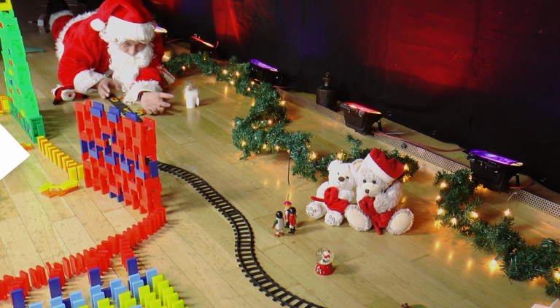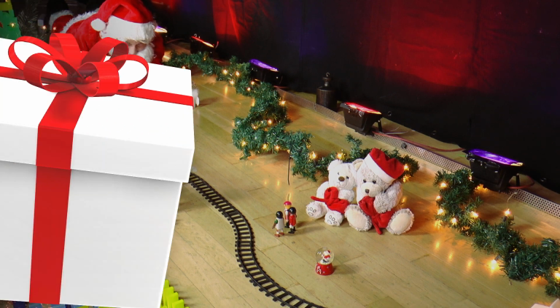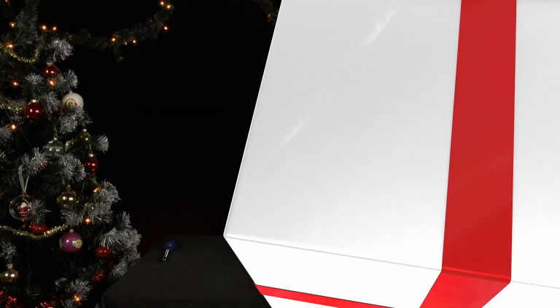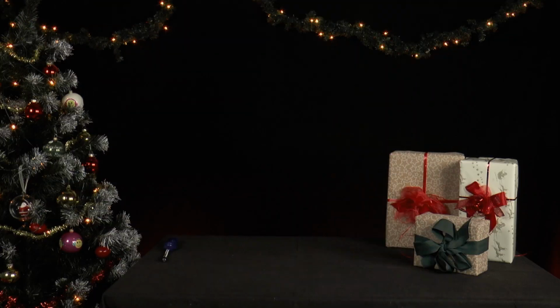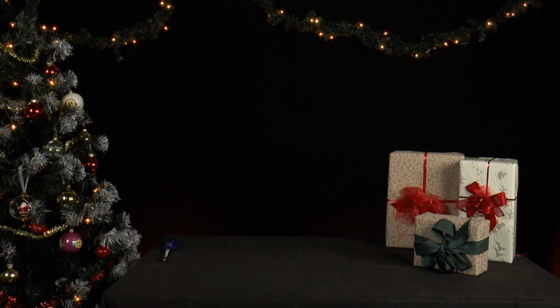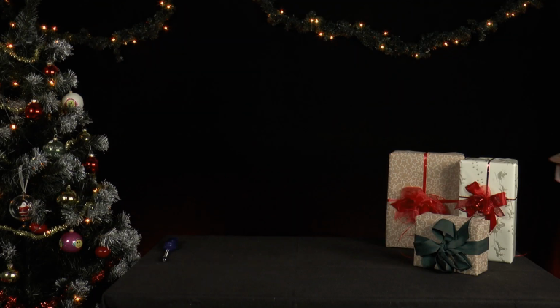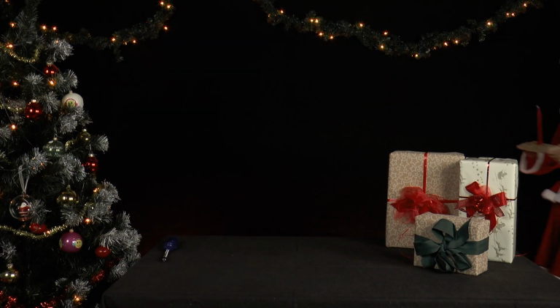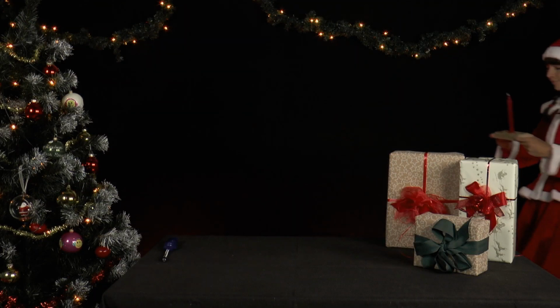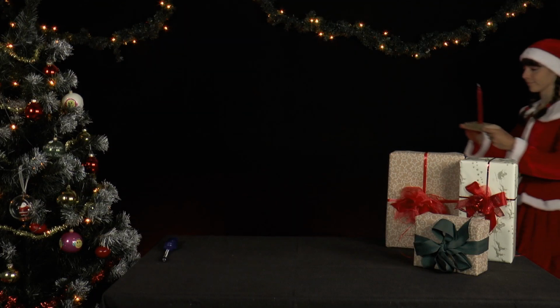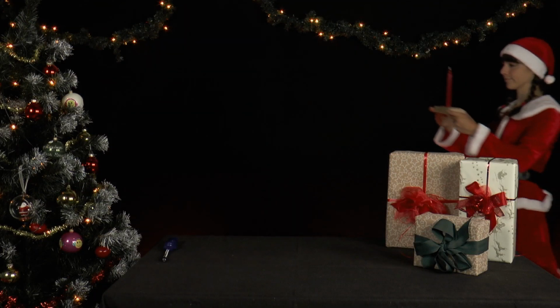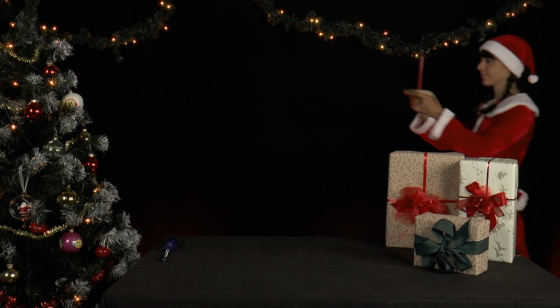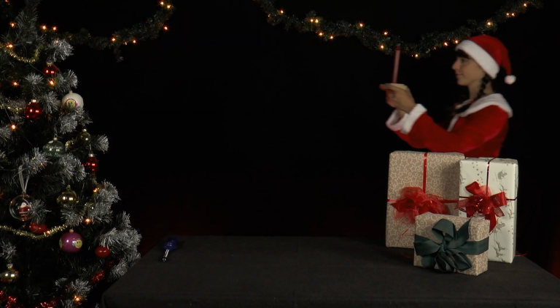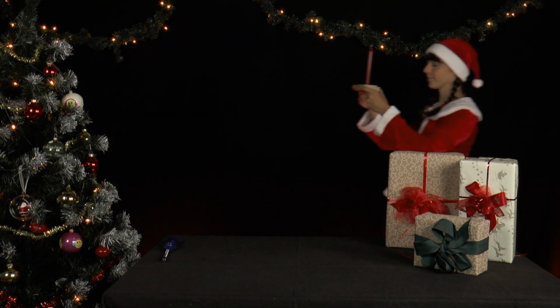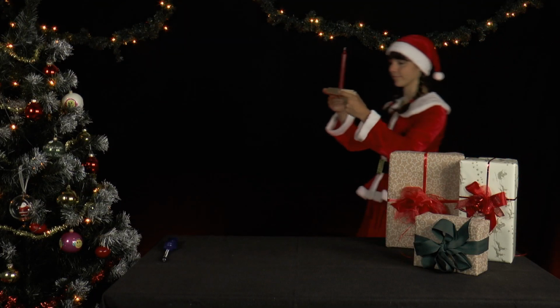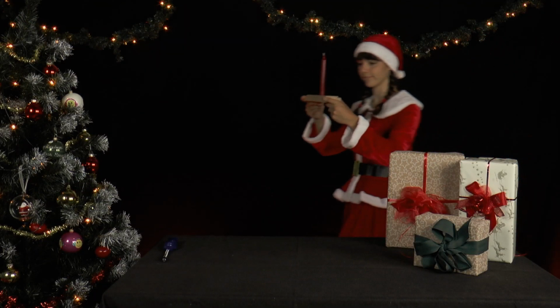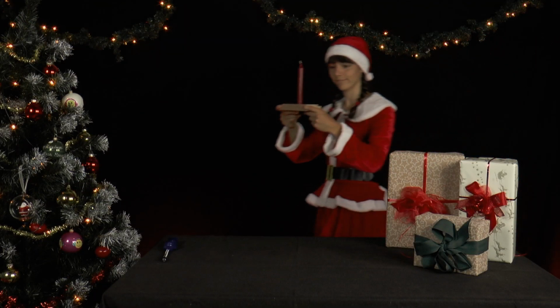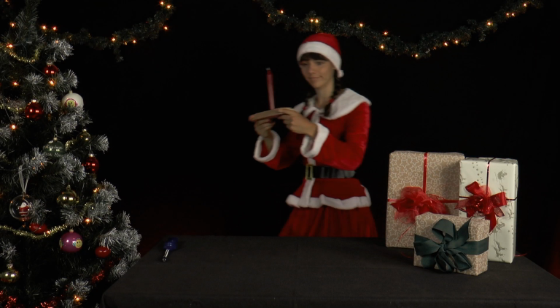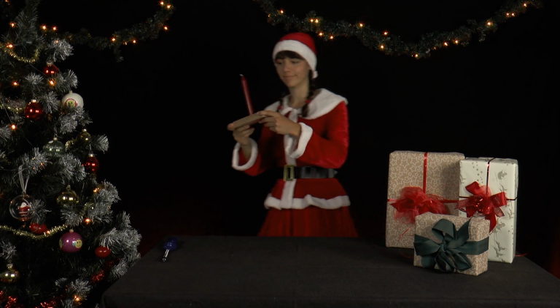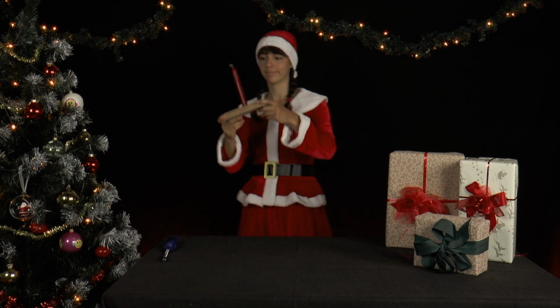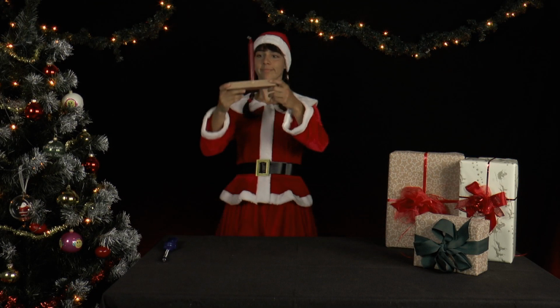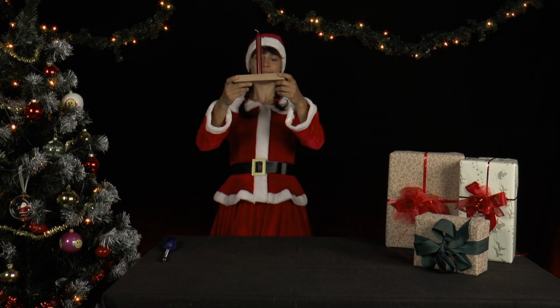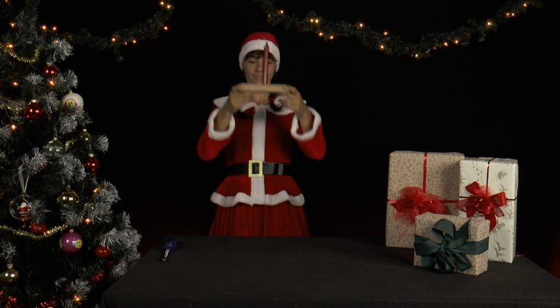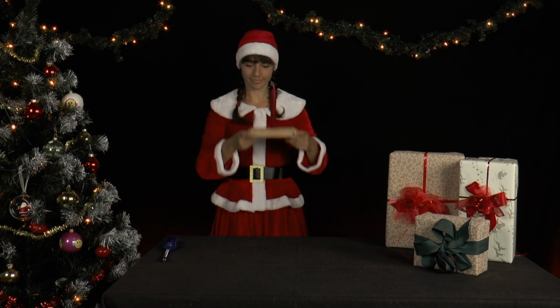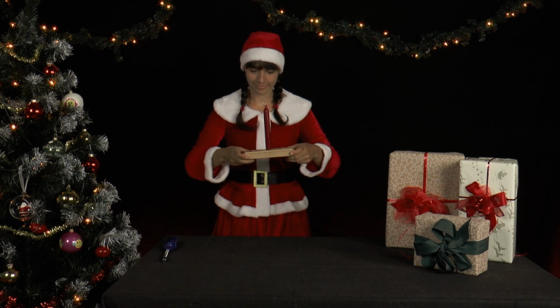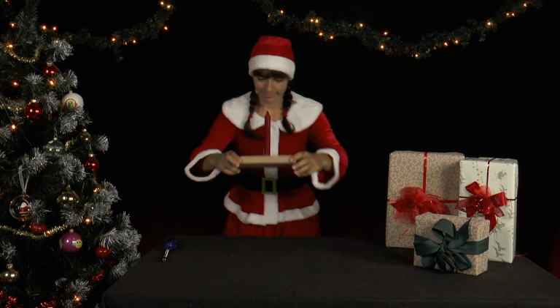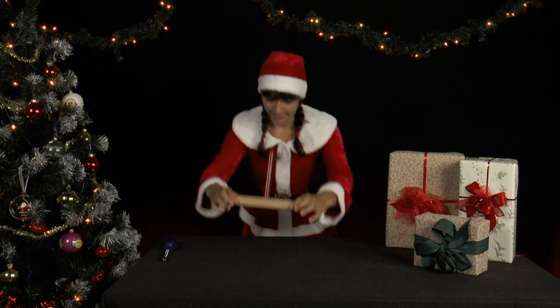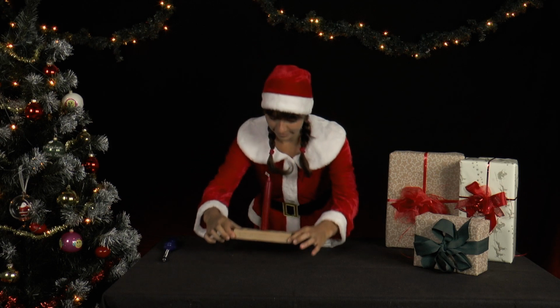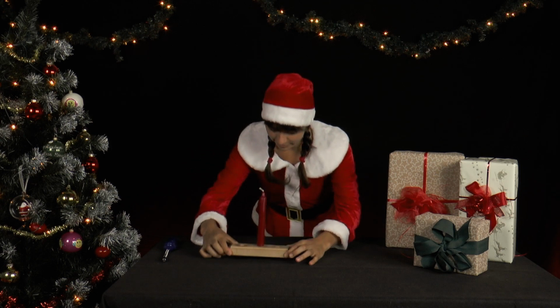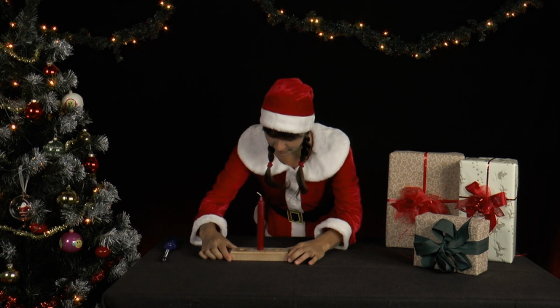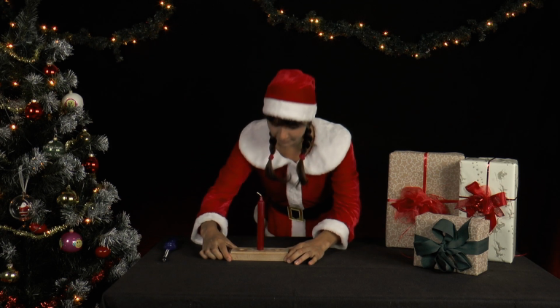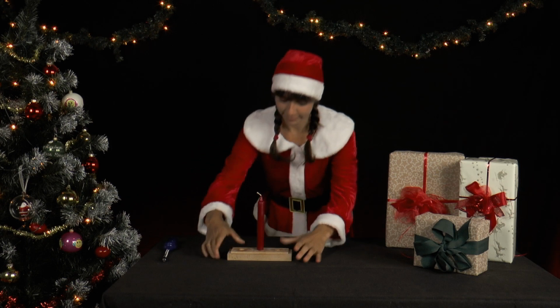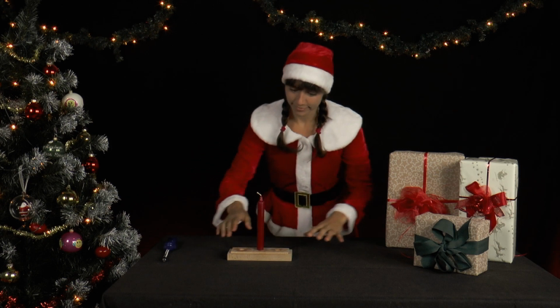Finally it is time. The first advent is here. Time to light the first advent candle.